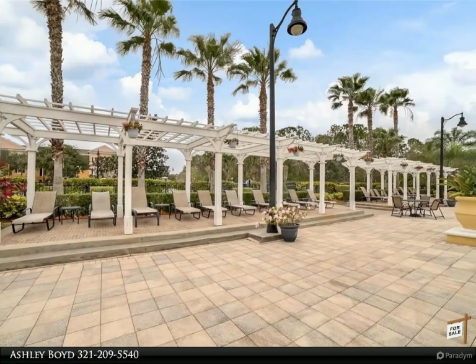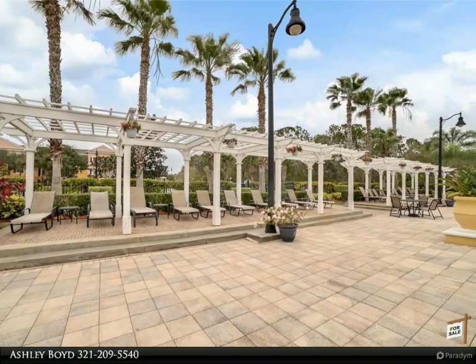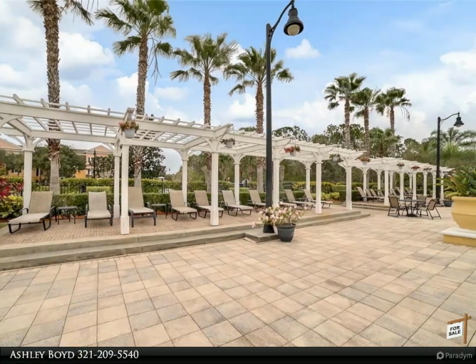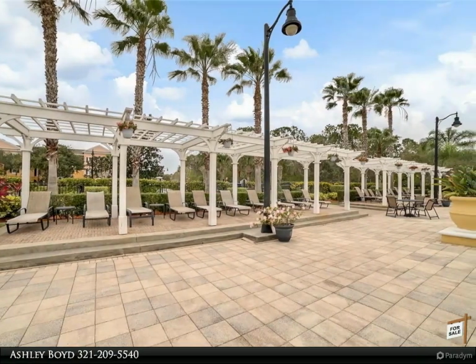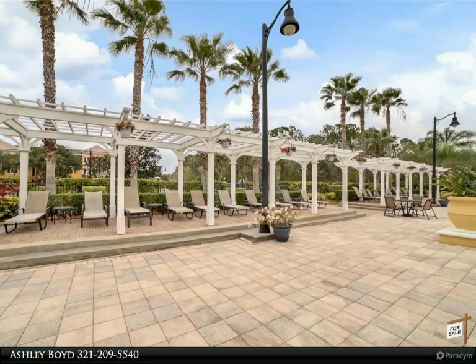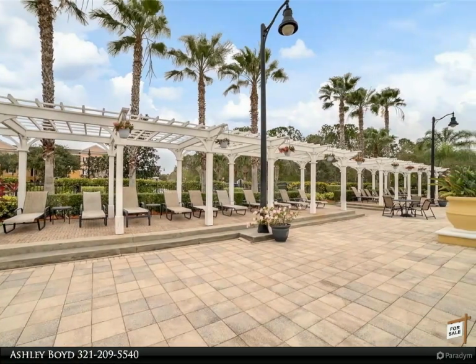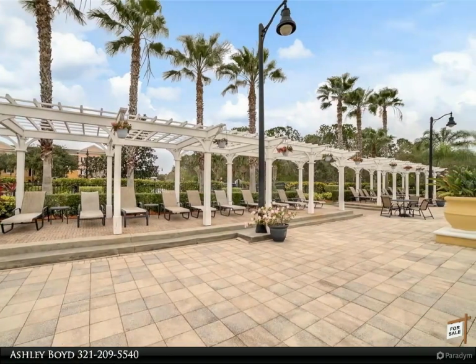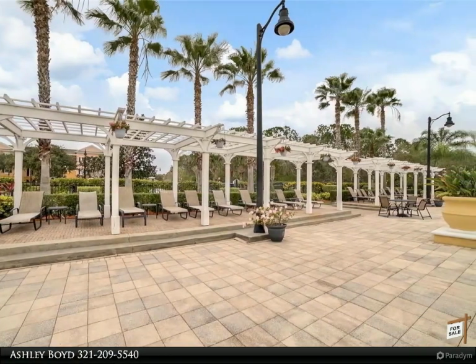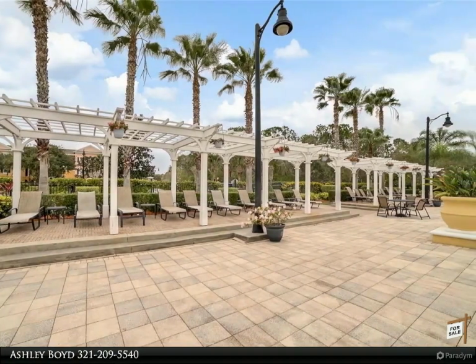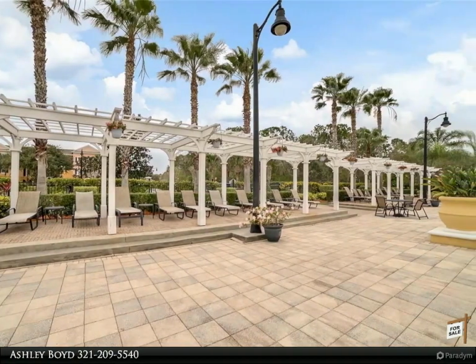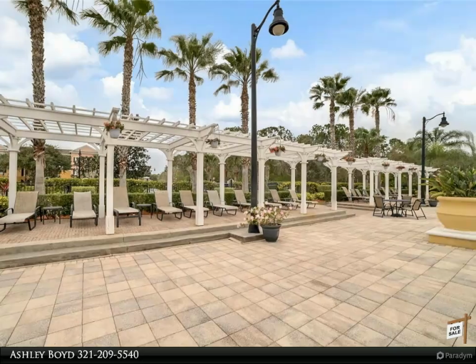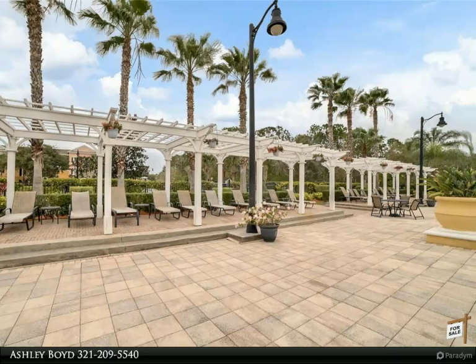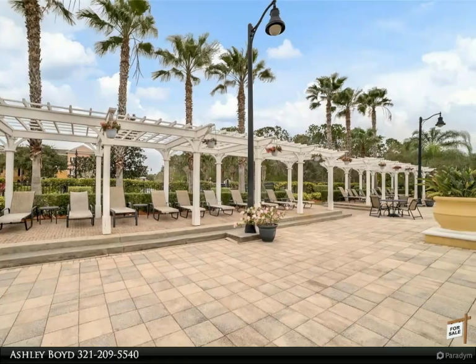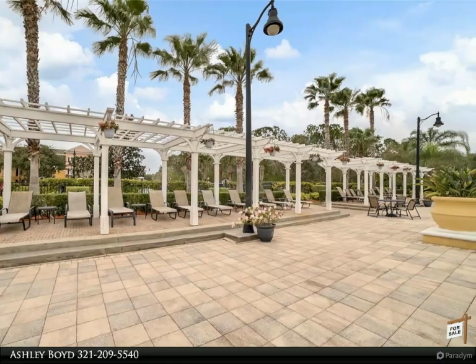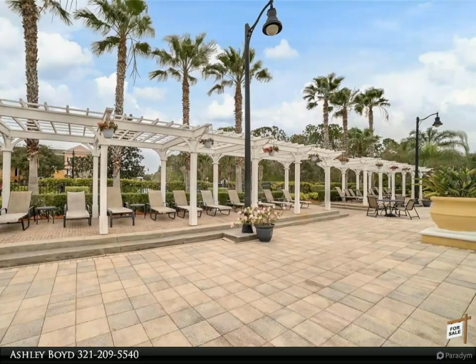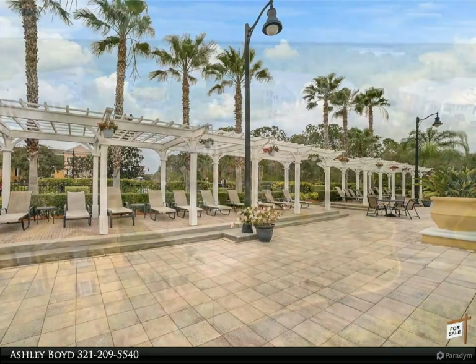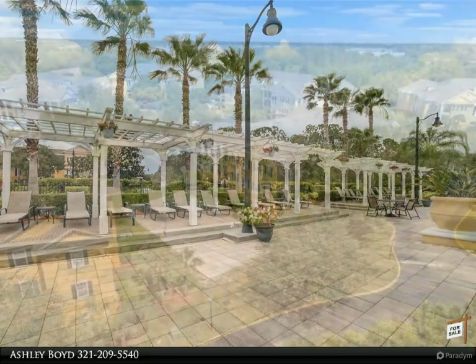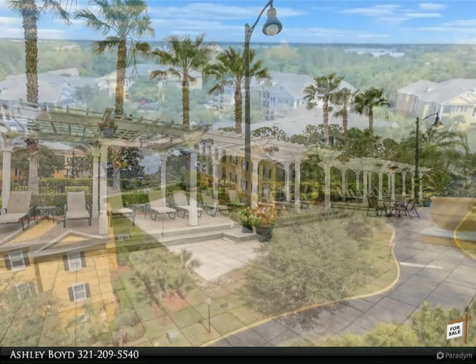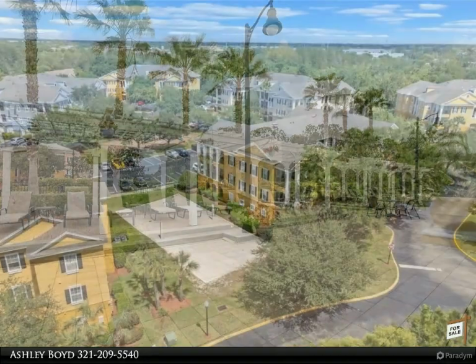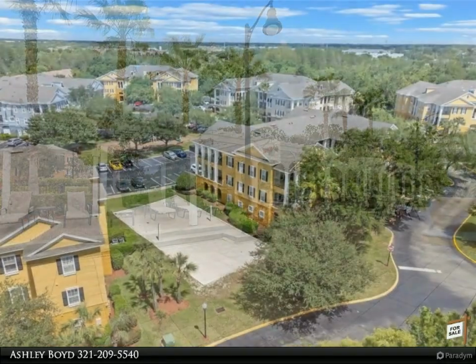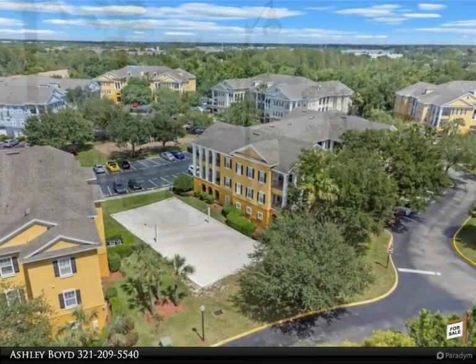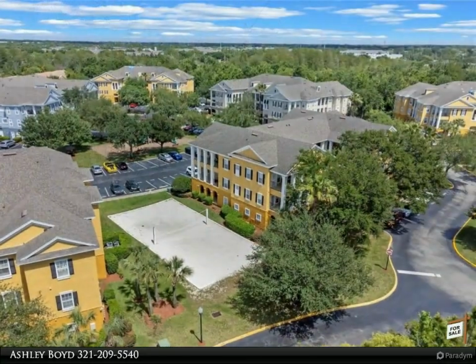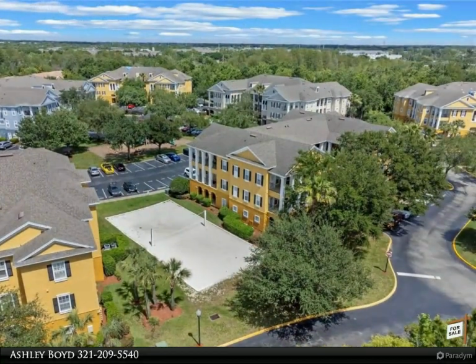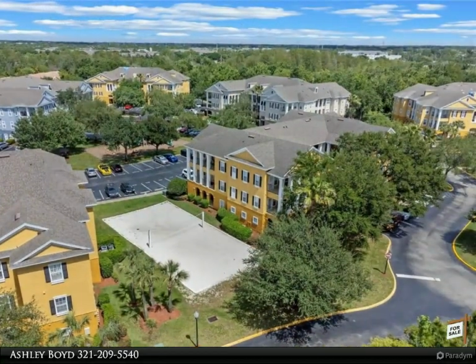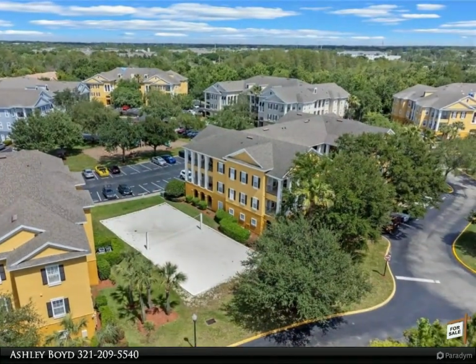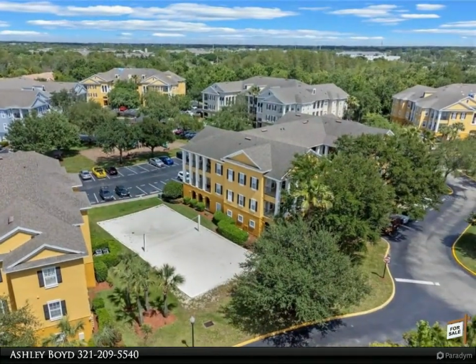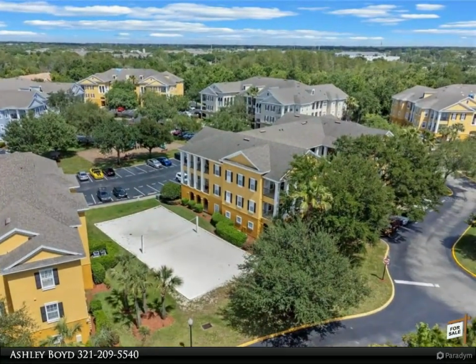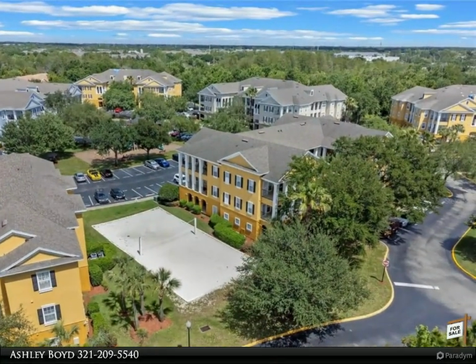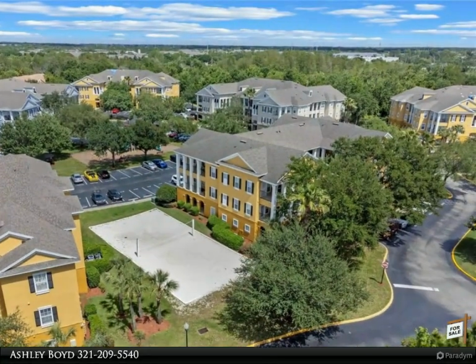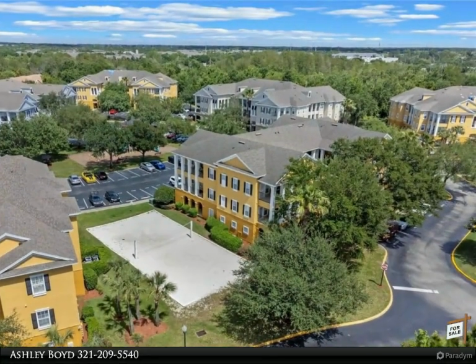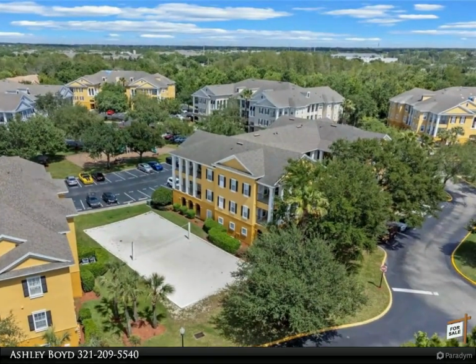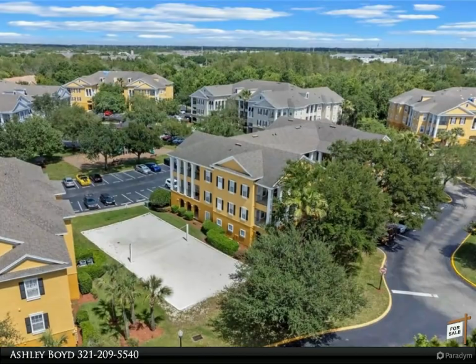The kitchen features stainless appliances, tile counters, a pantry, ample cabinet space, and a beadboard island.